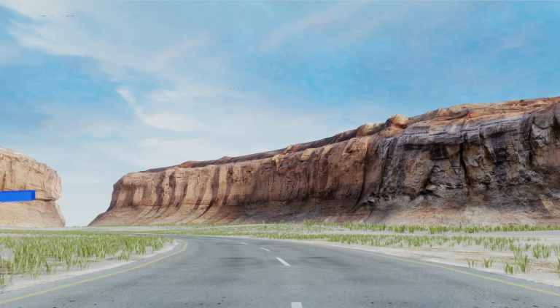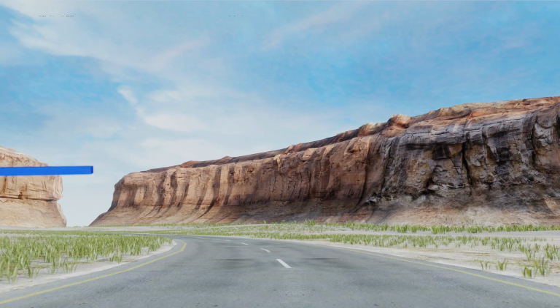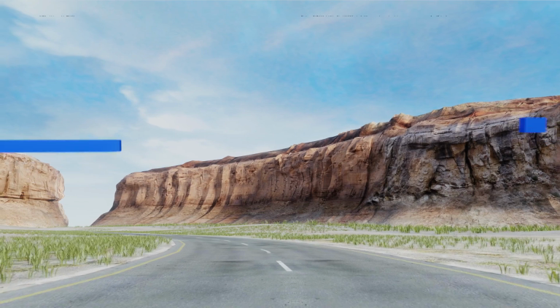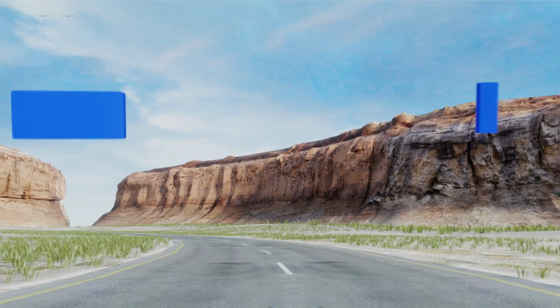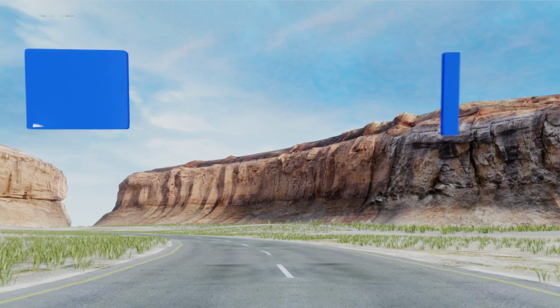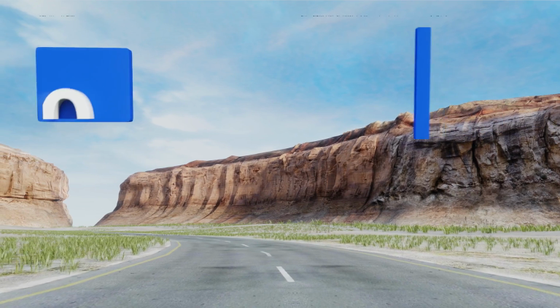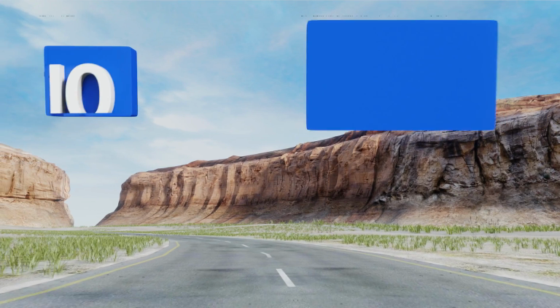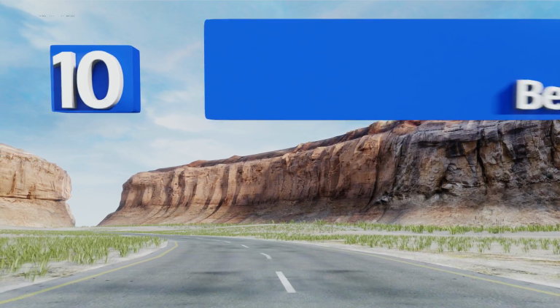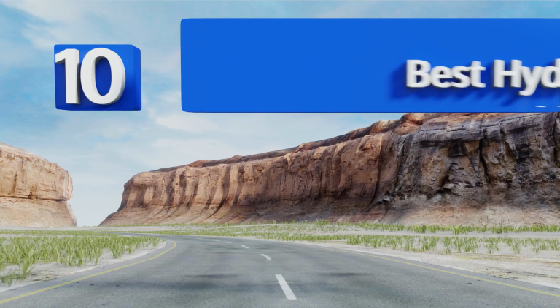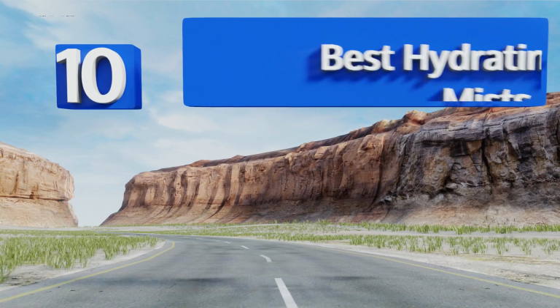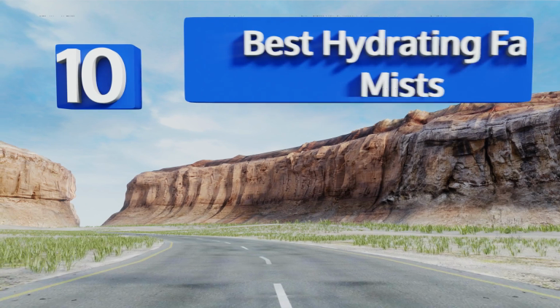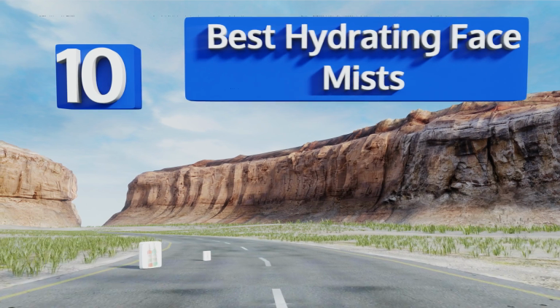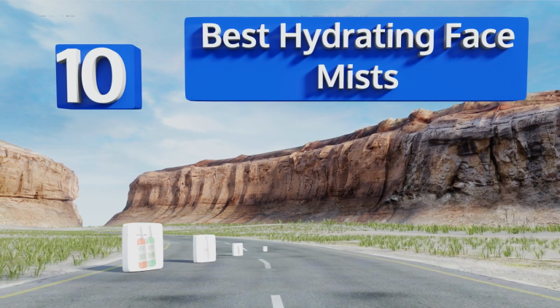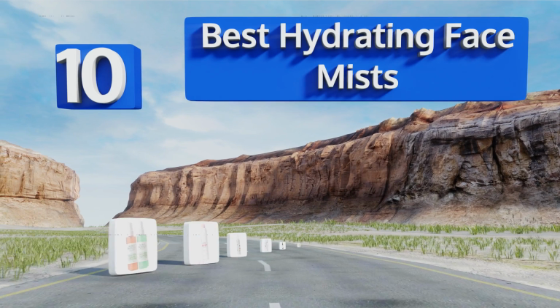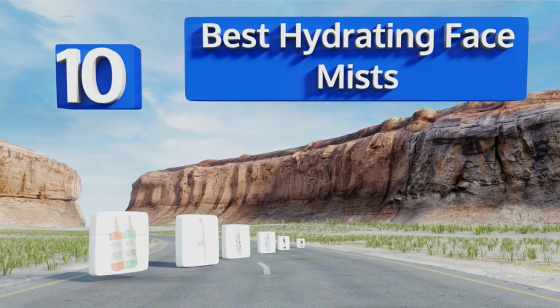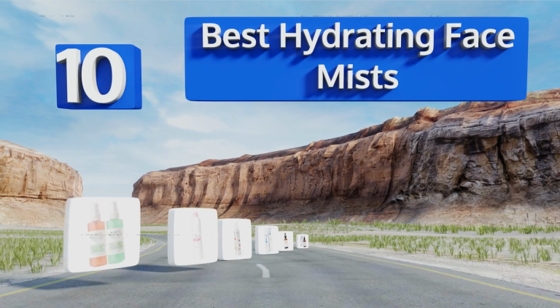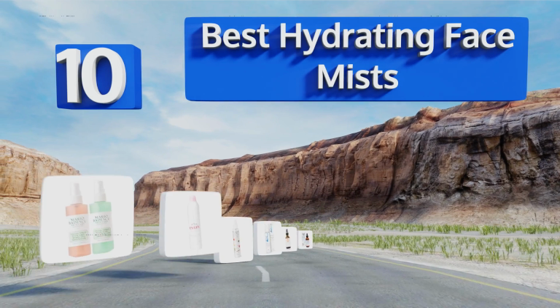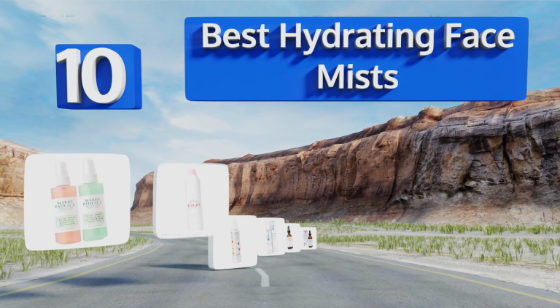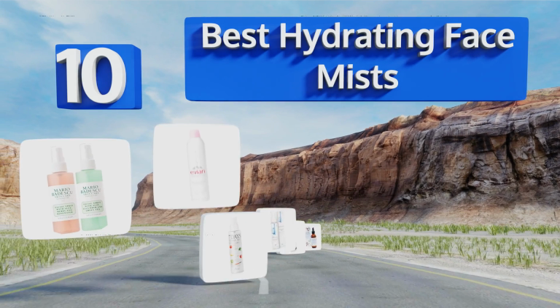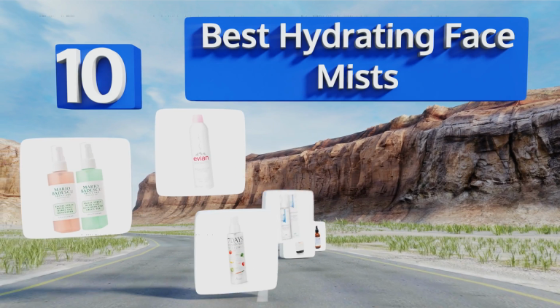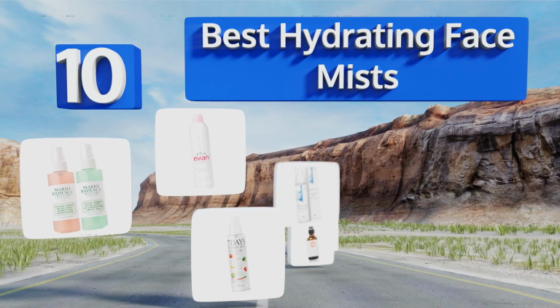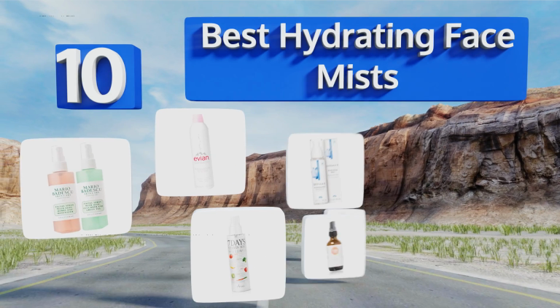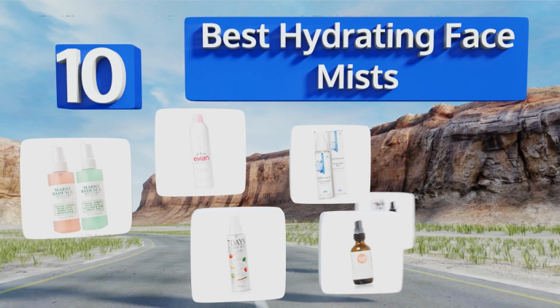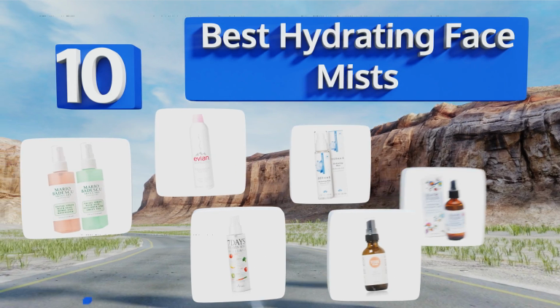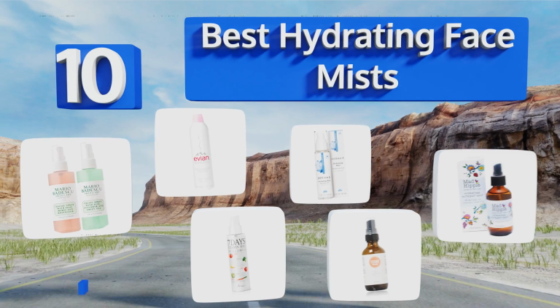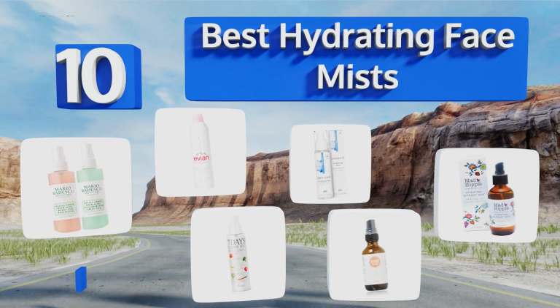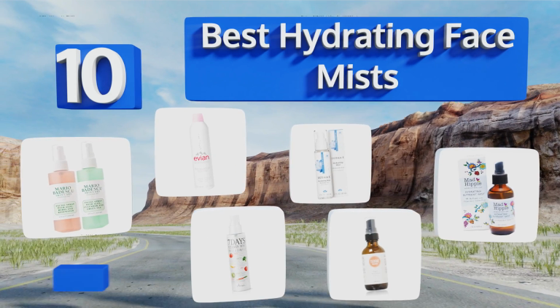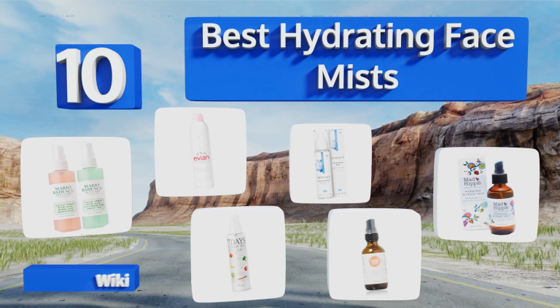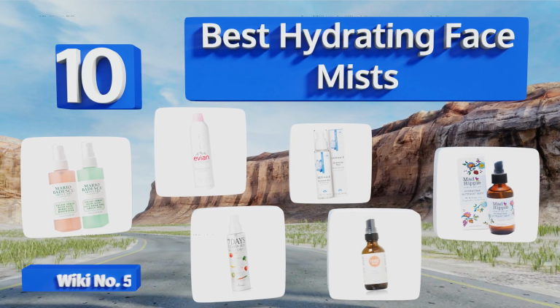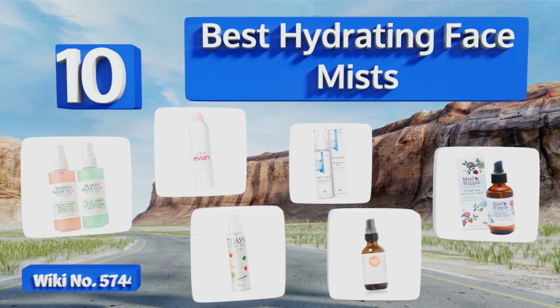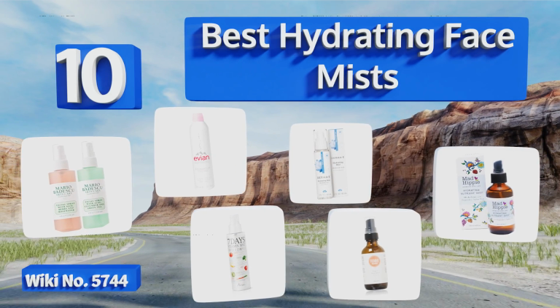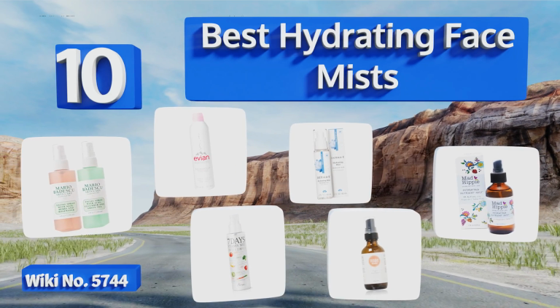EasyVid presents the 10 best hydrating face mists. Let's get started with the list.